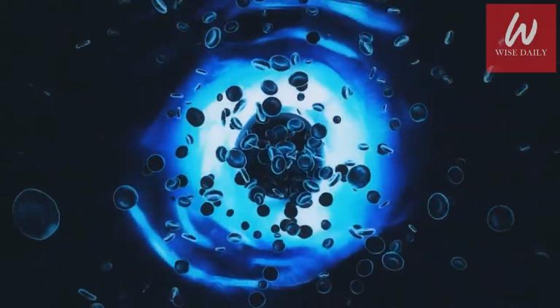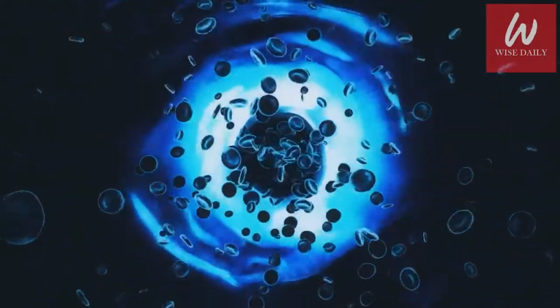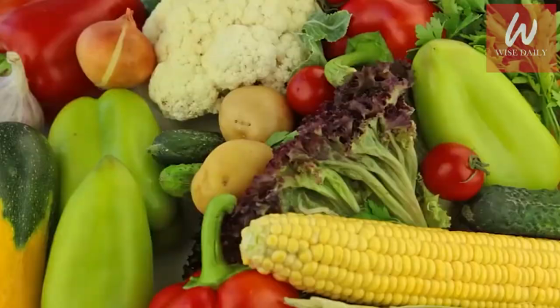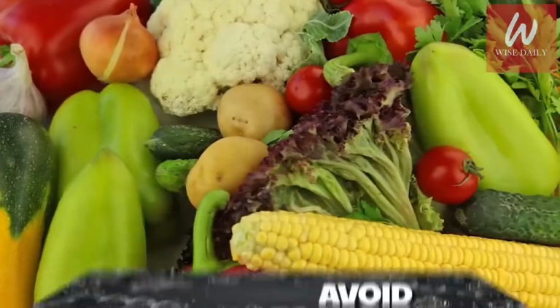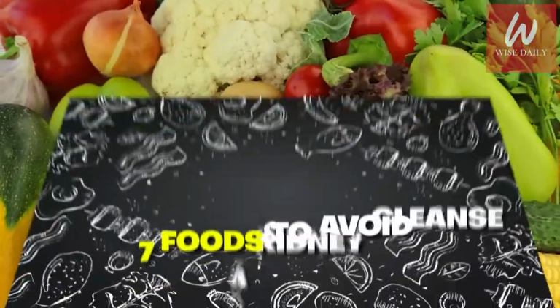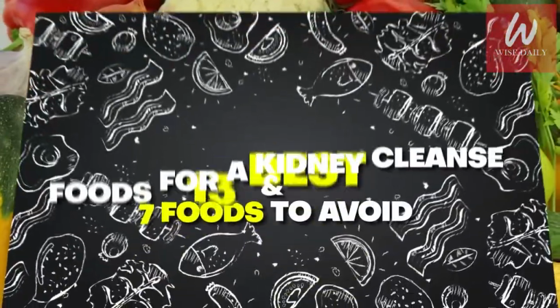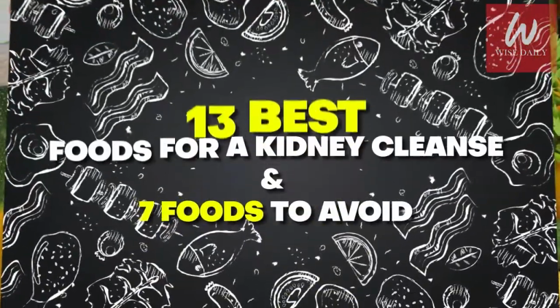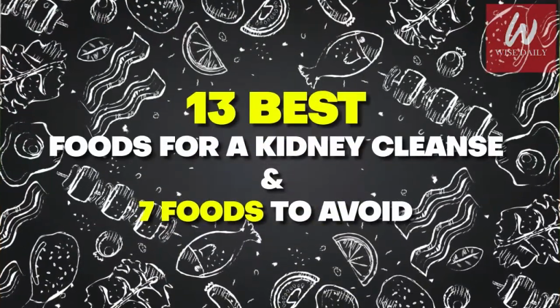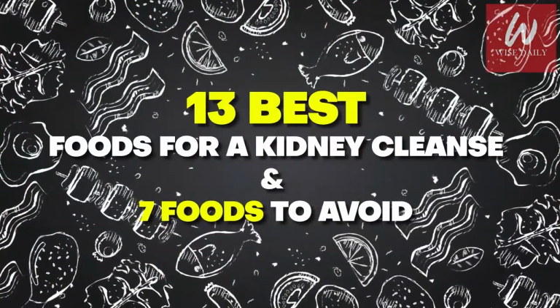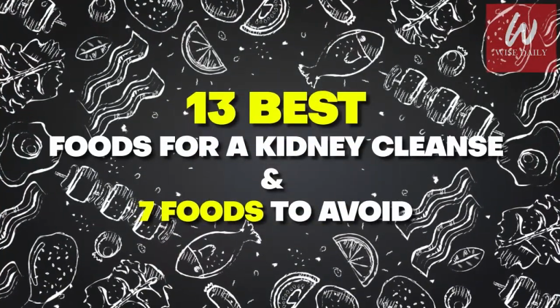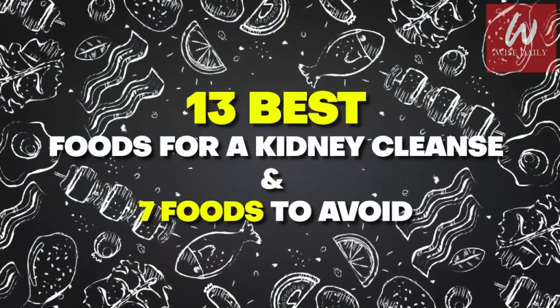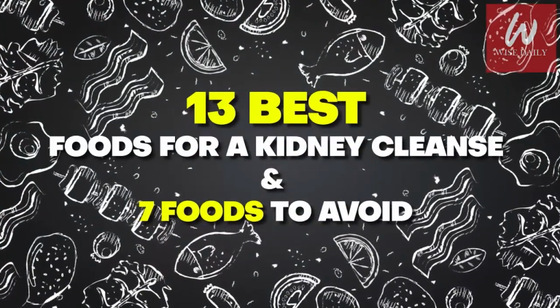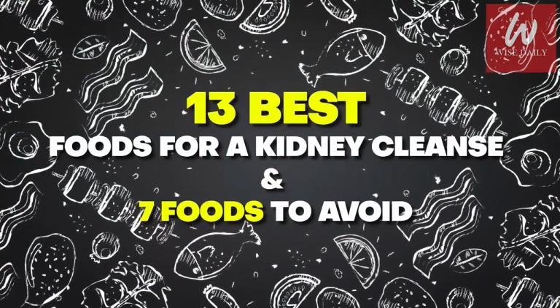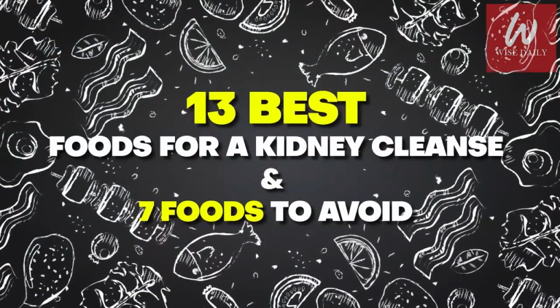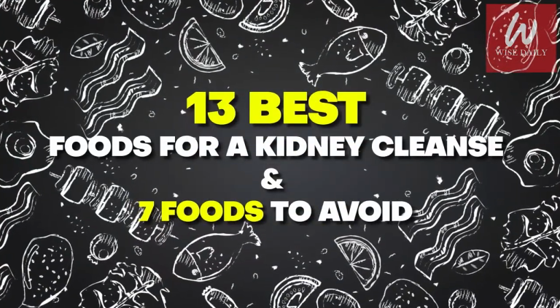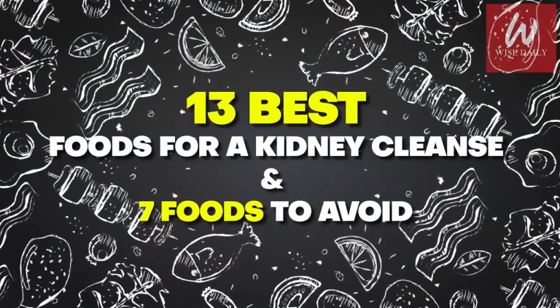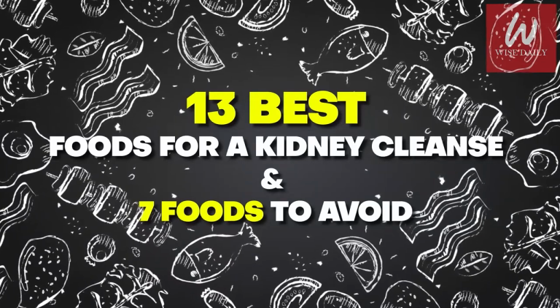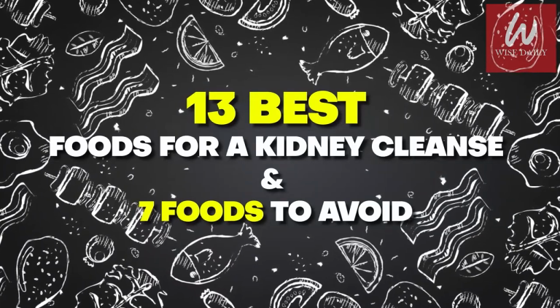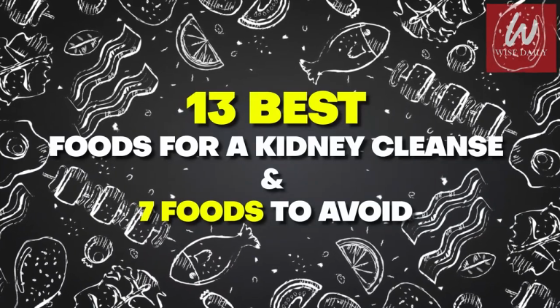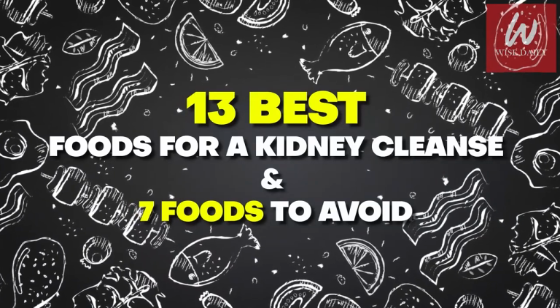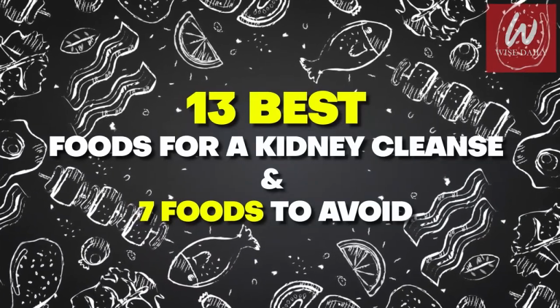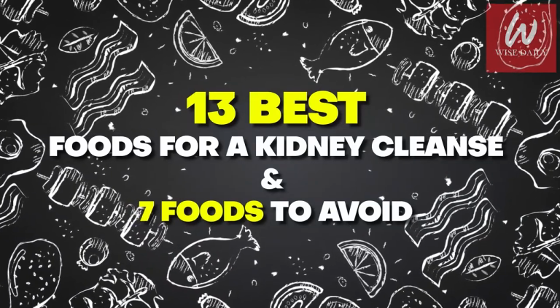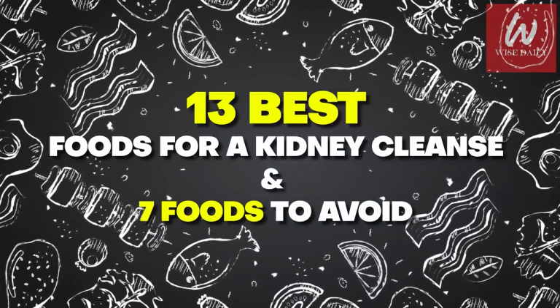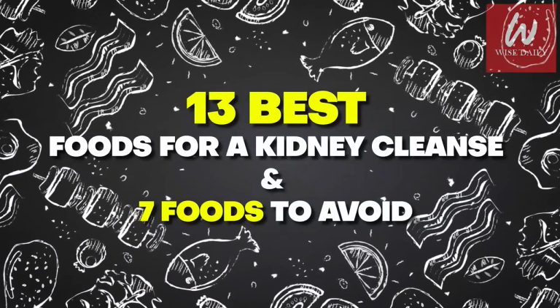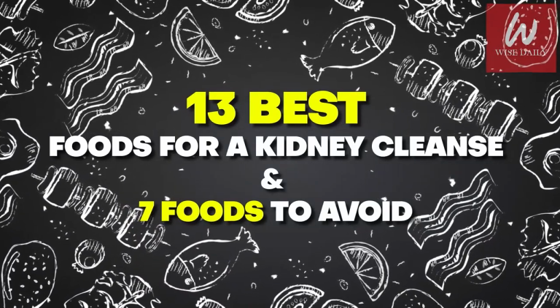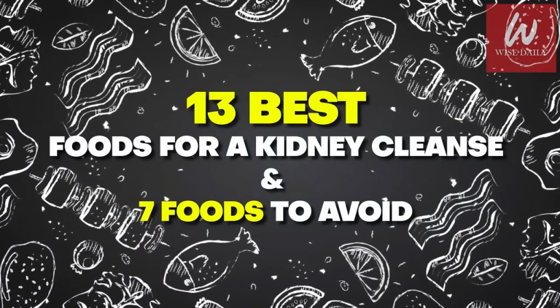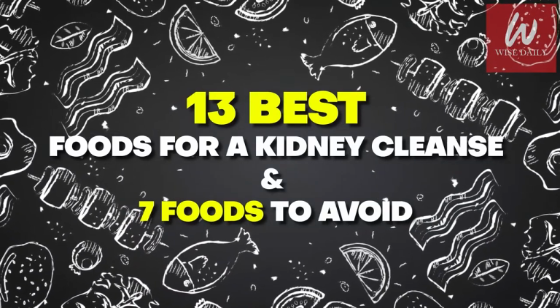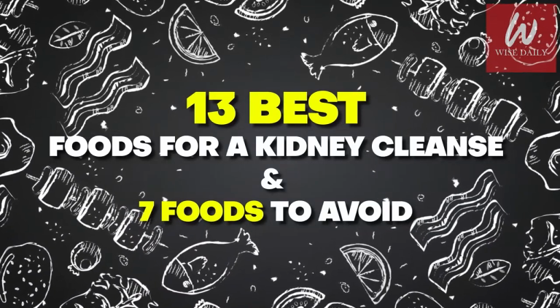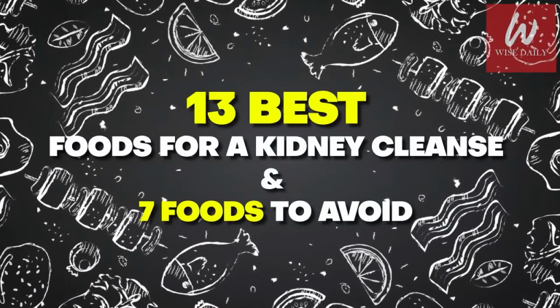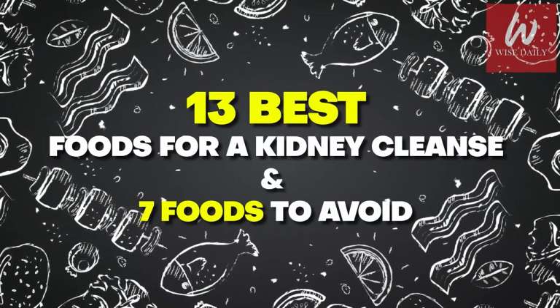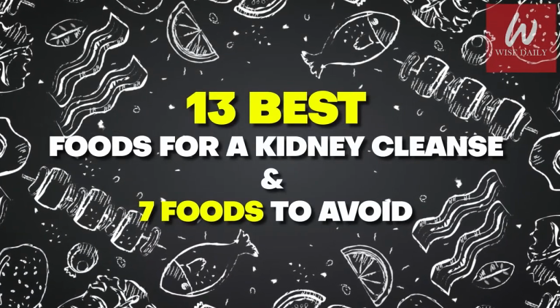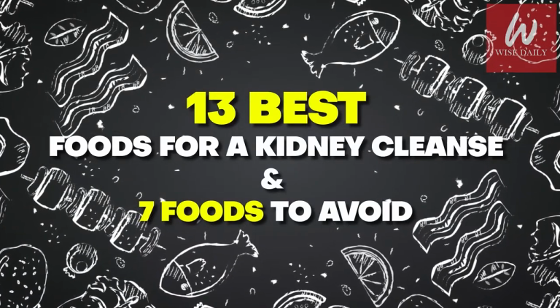In this video, we are going to discuss the 13 best foods for a kidney cleanse and seven foods to avoid.